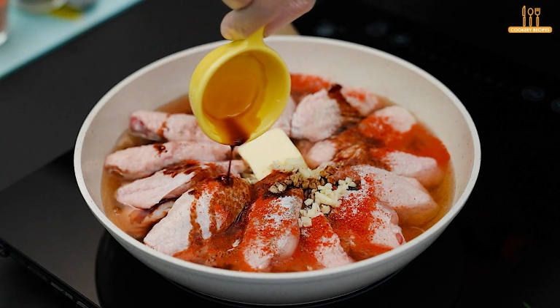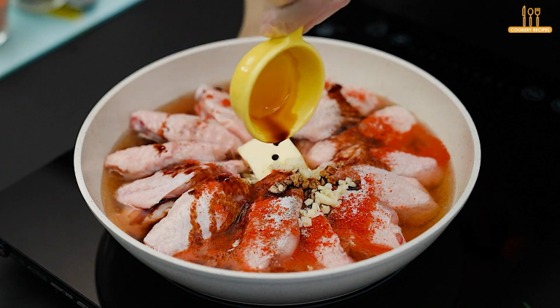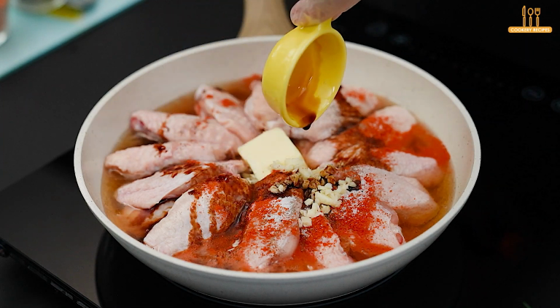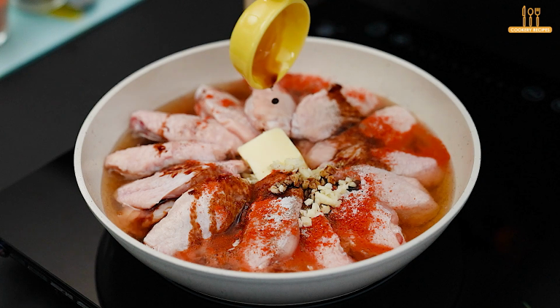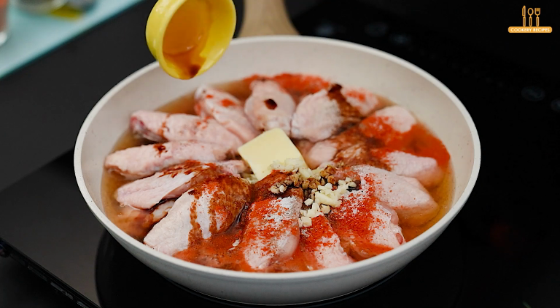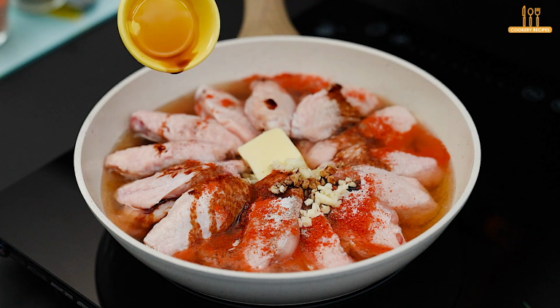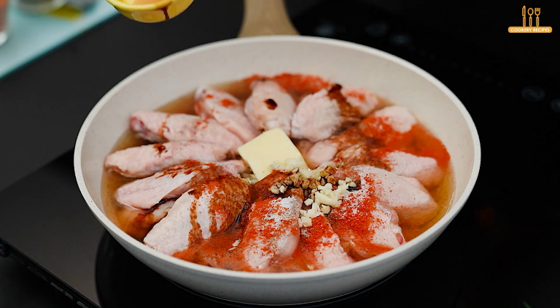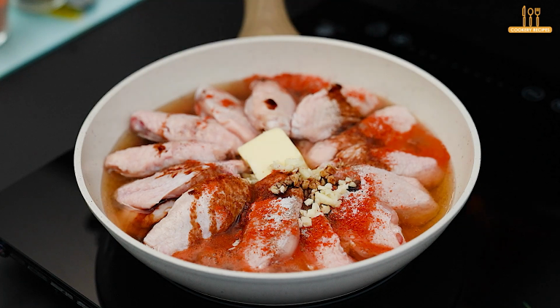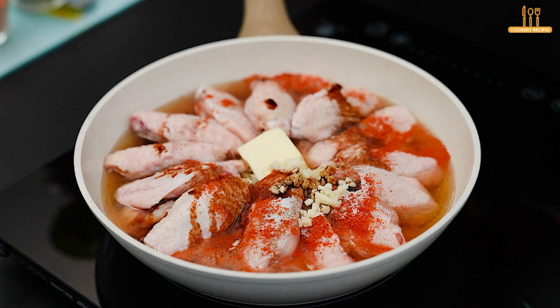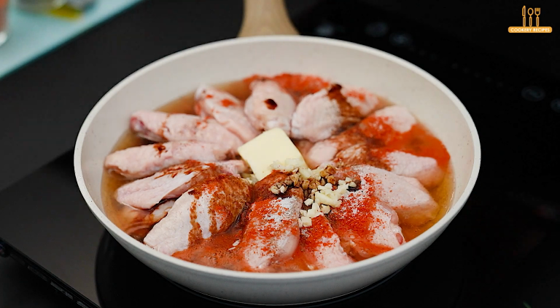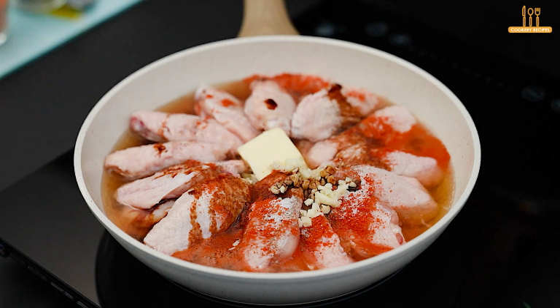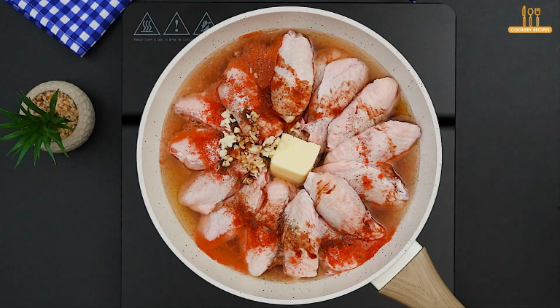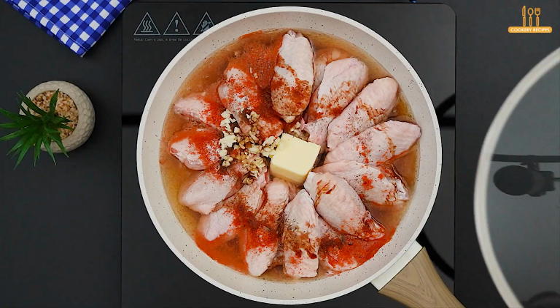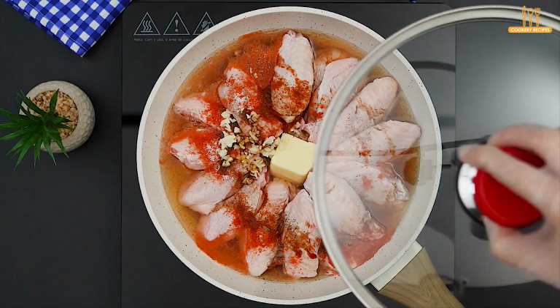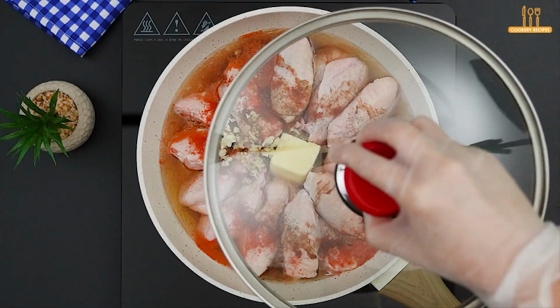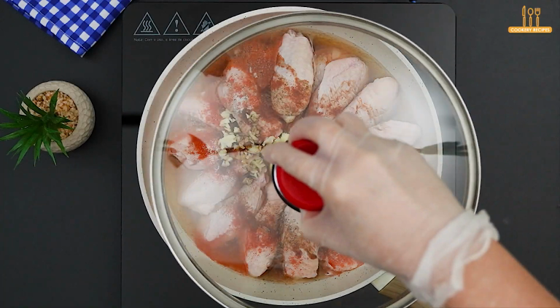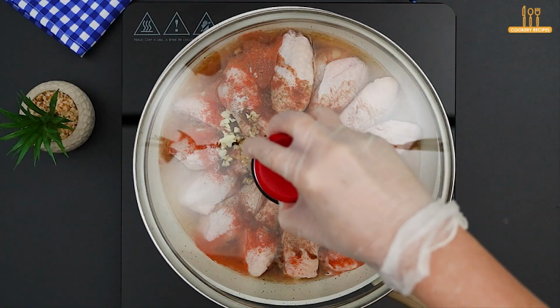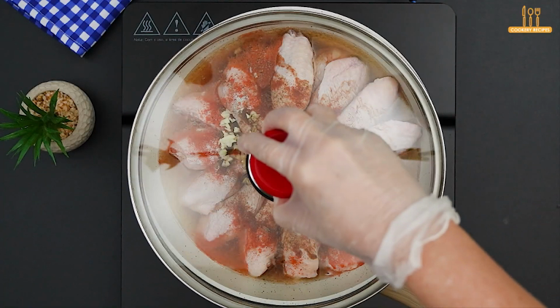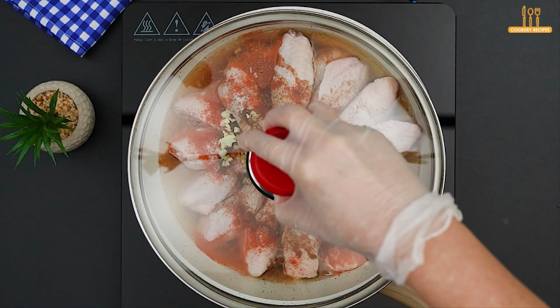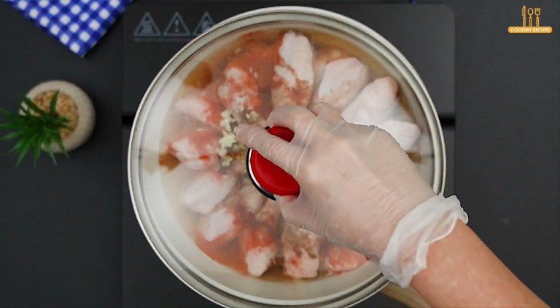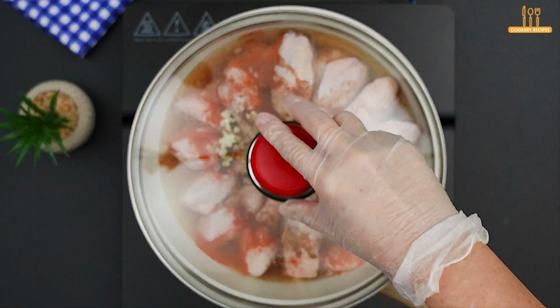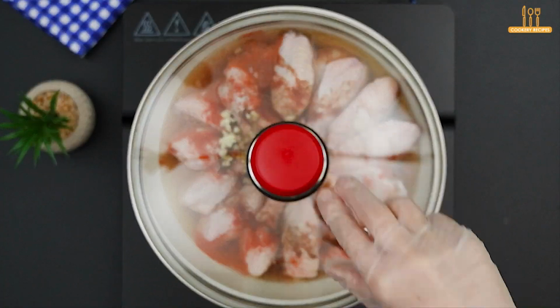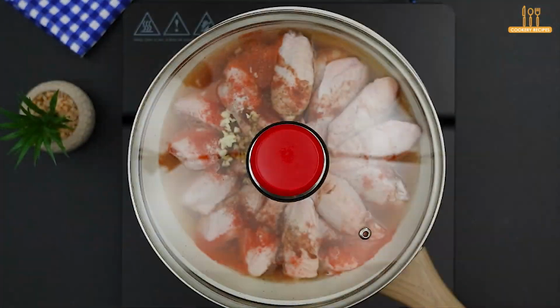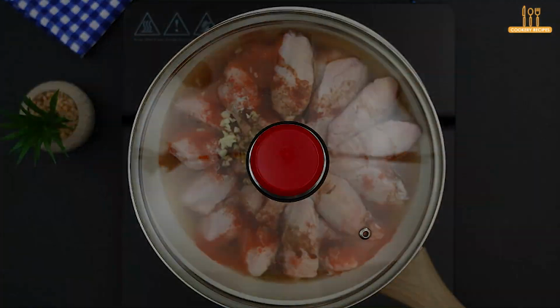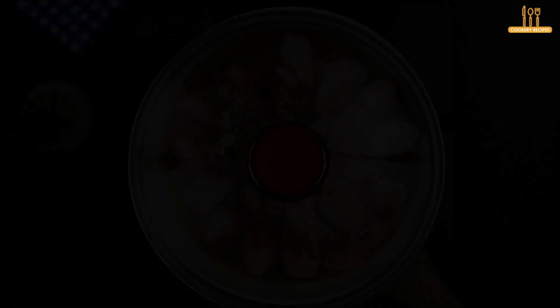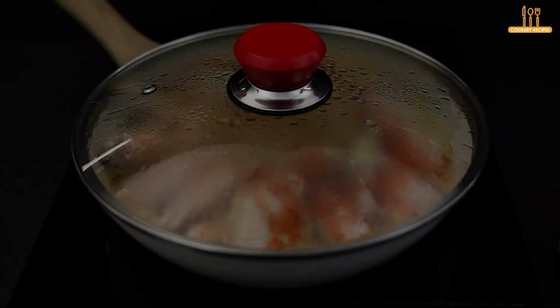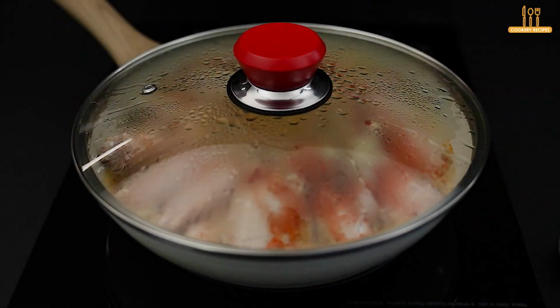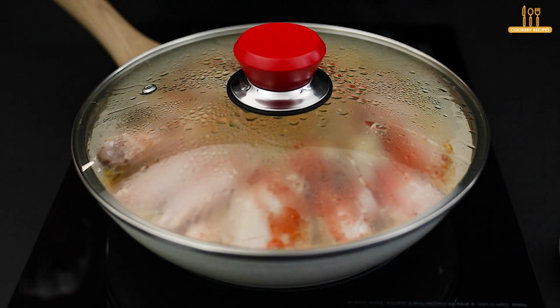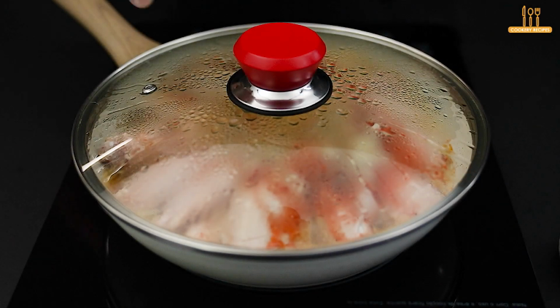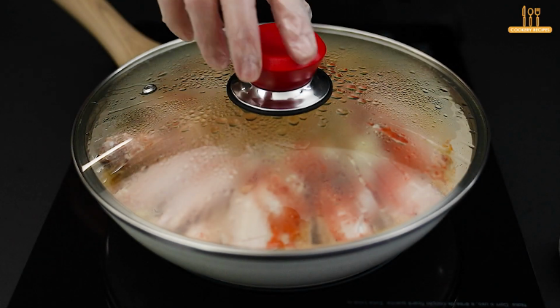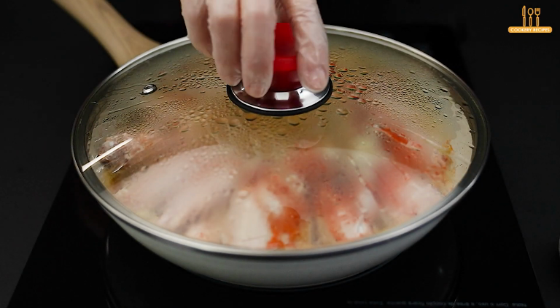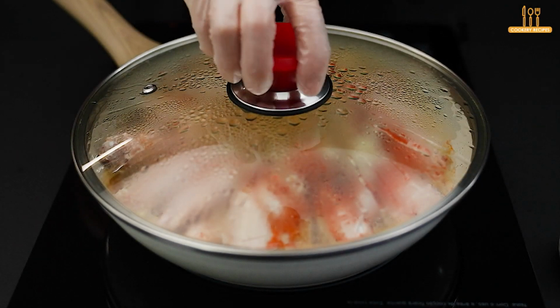Cook over low heat for 15 minutes, stirring occasionally to ensure even cooking.